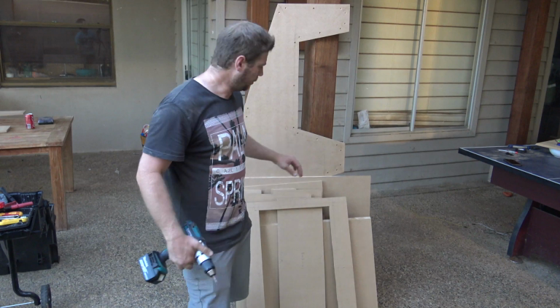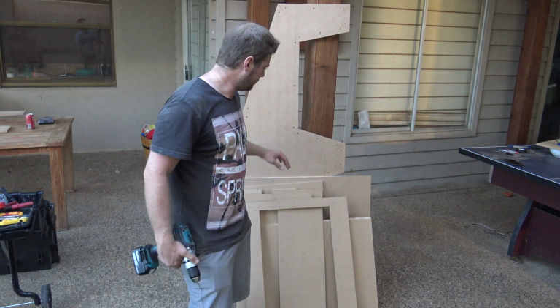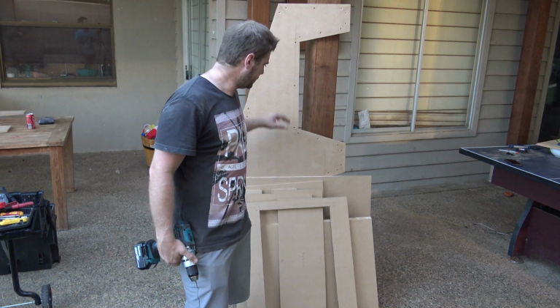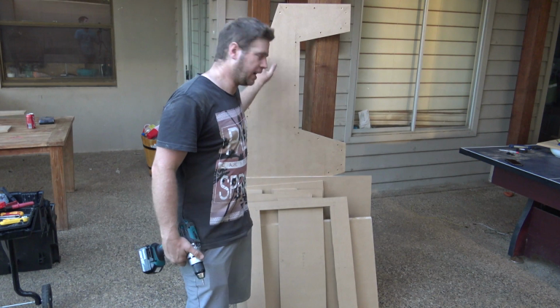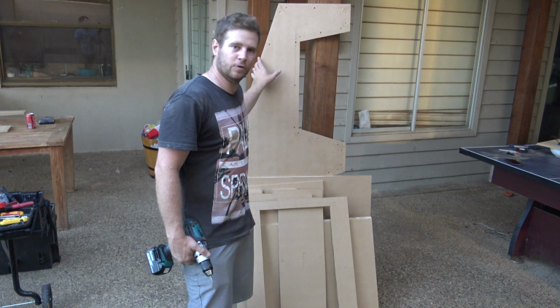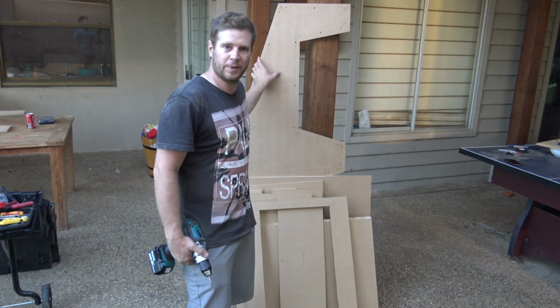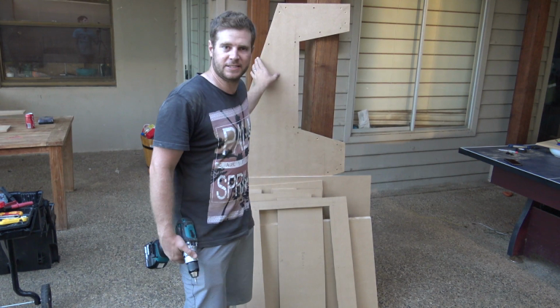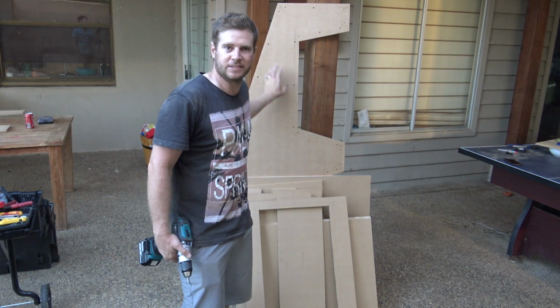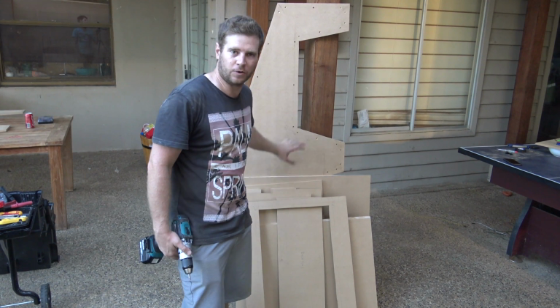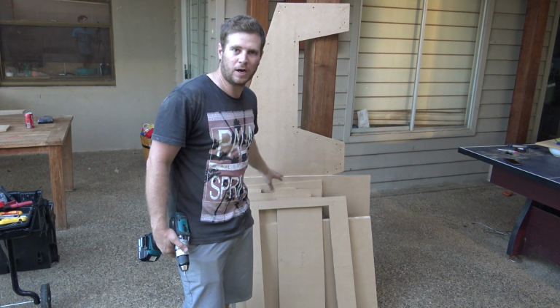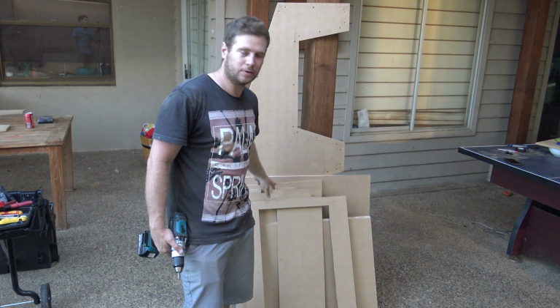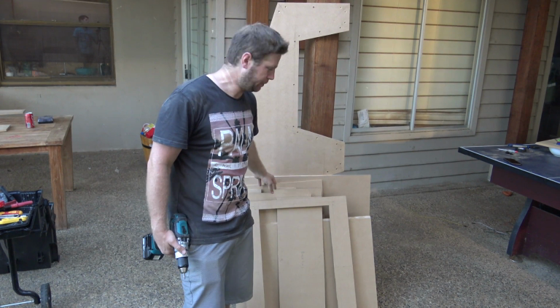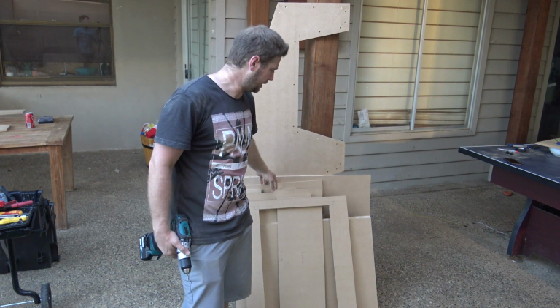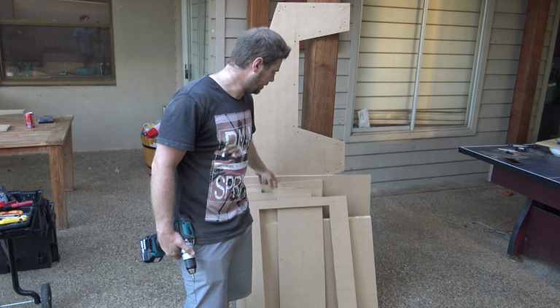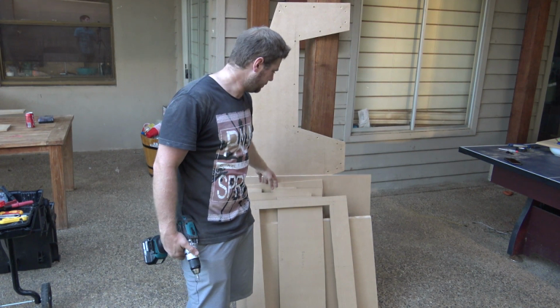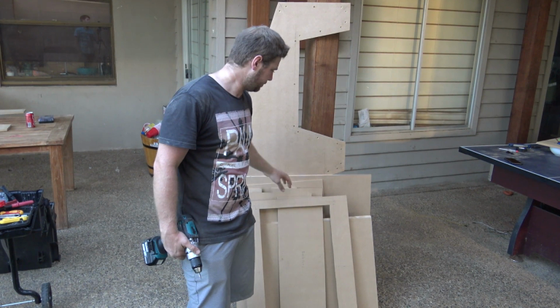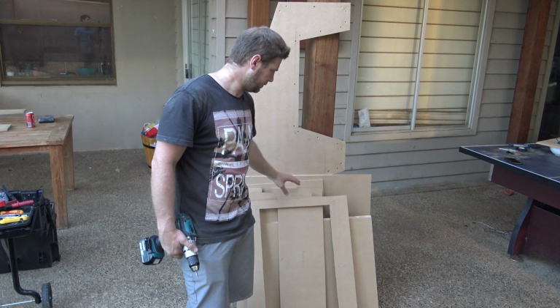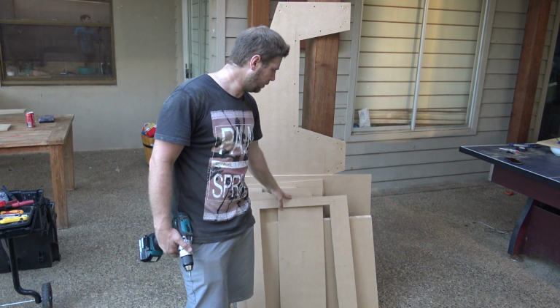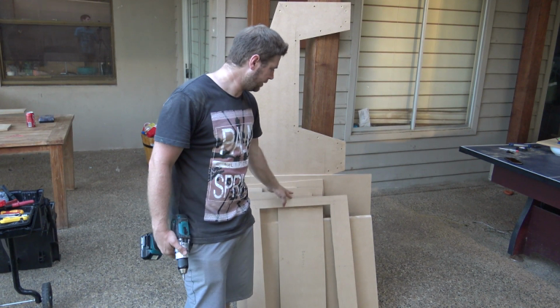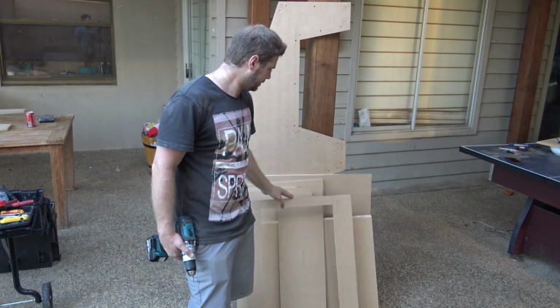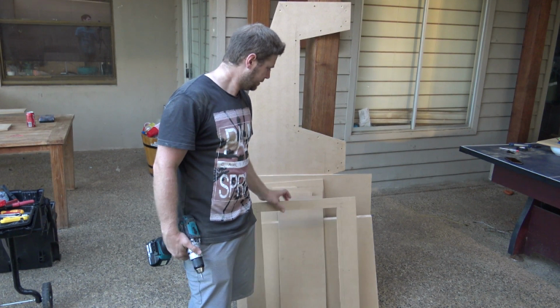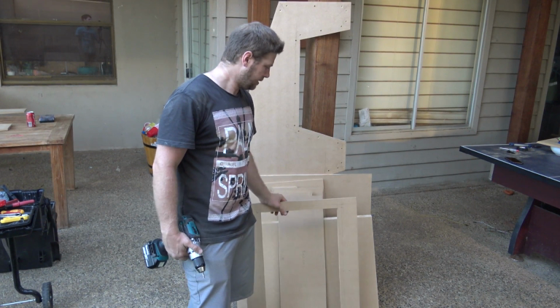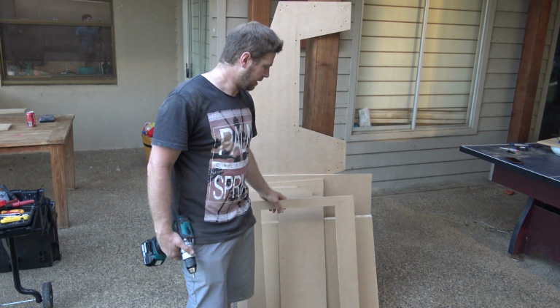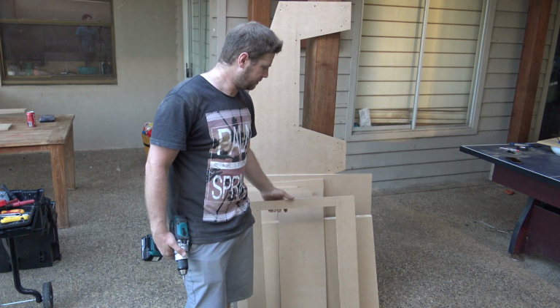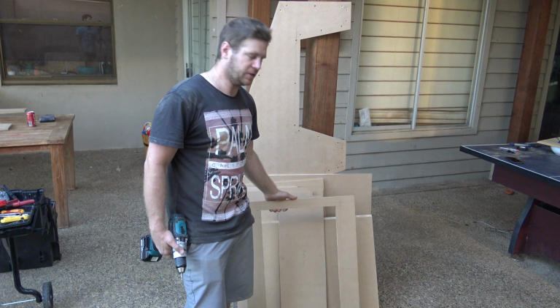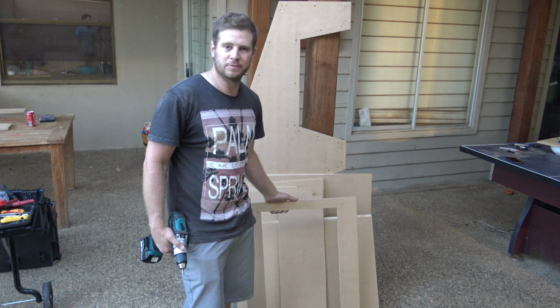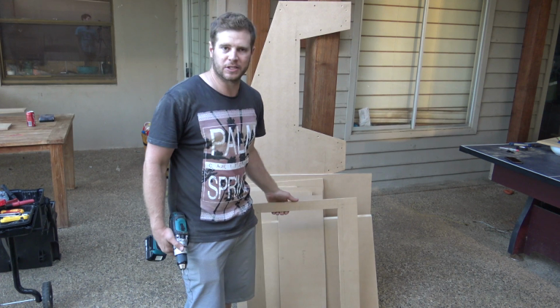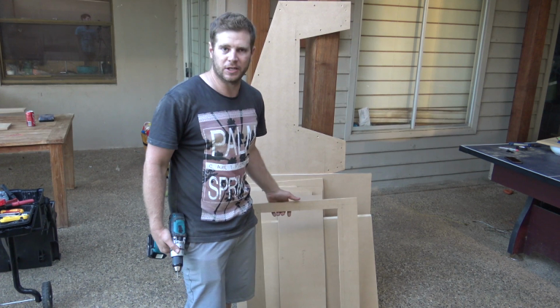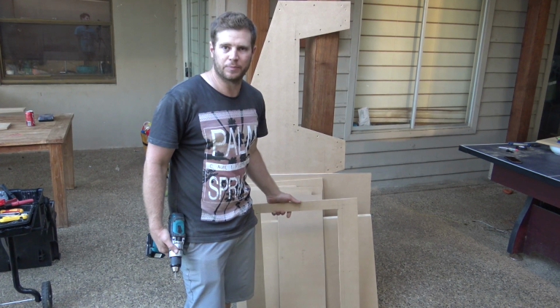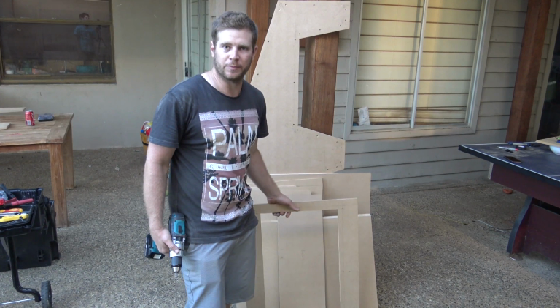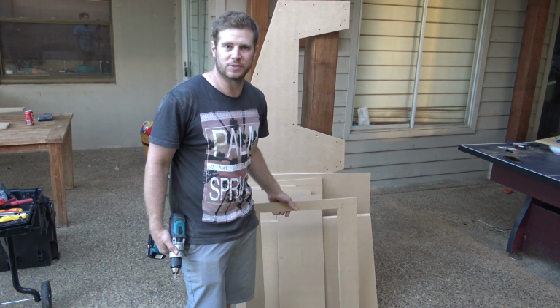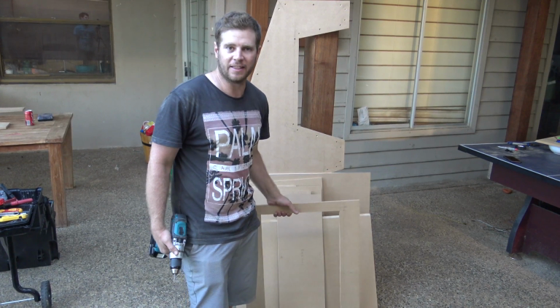I've finally finished cutting all the pieces. It took a while but we got there. Now I'm just going to put them all together.